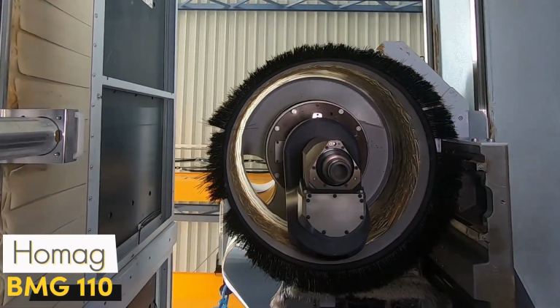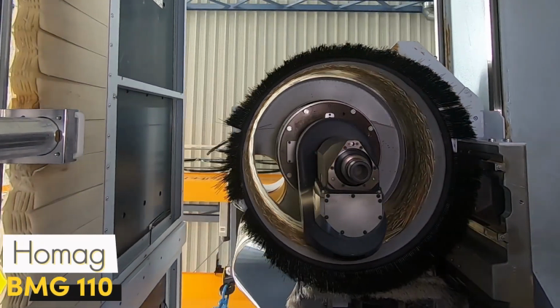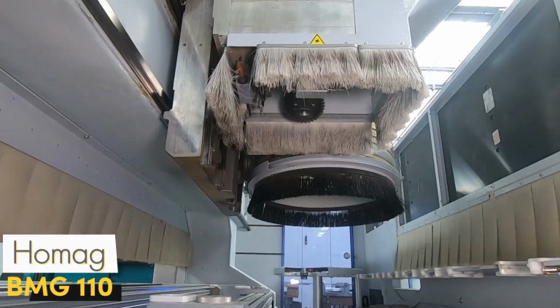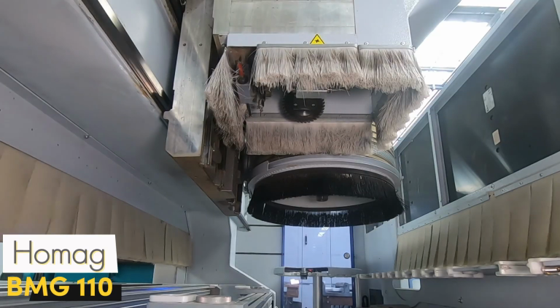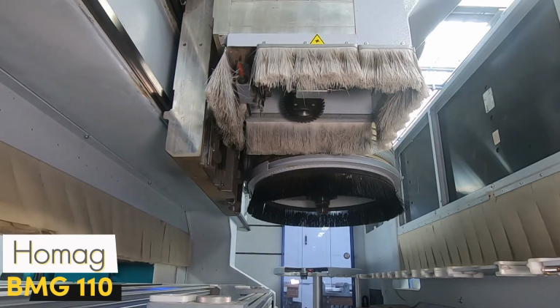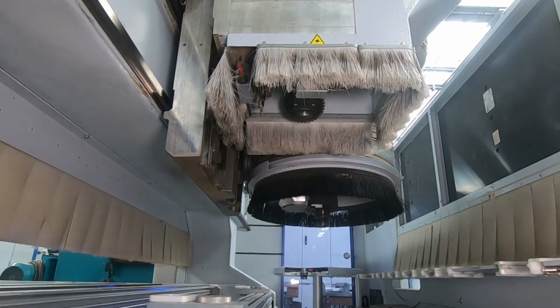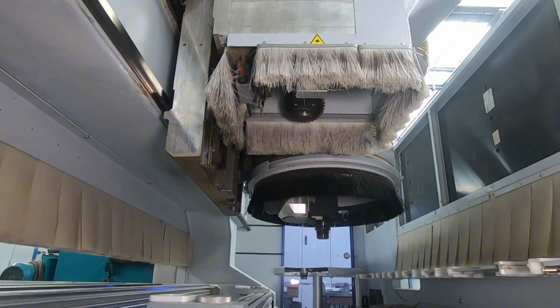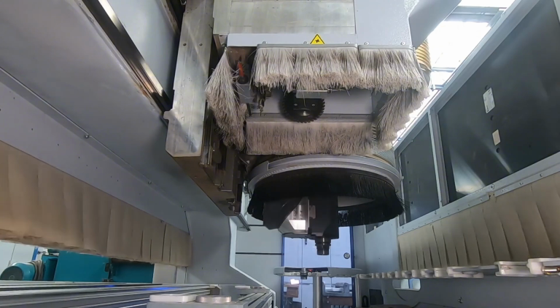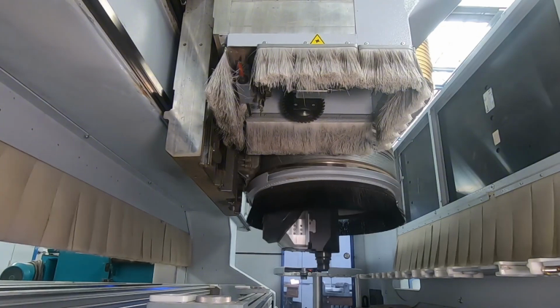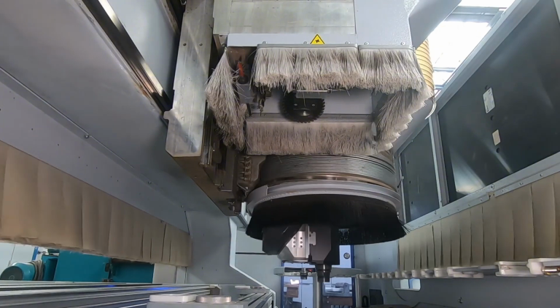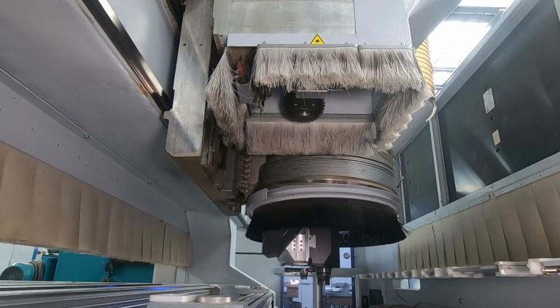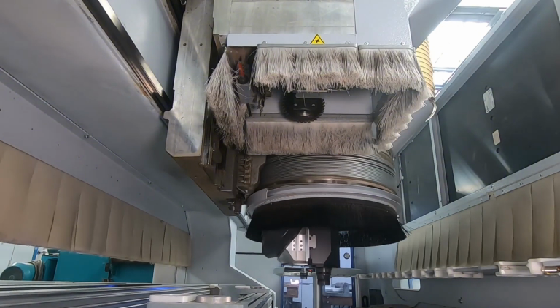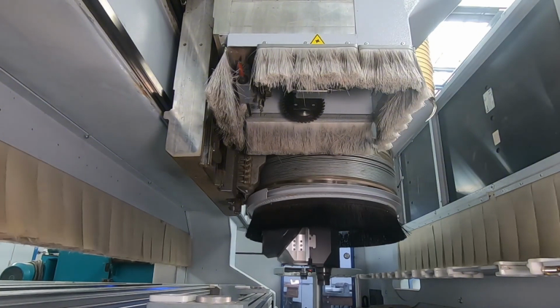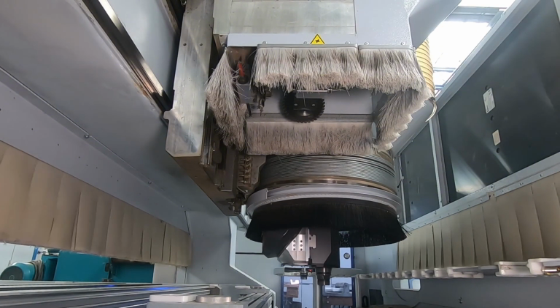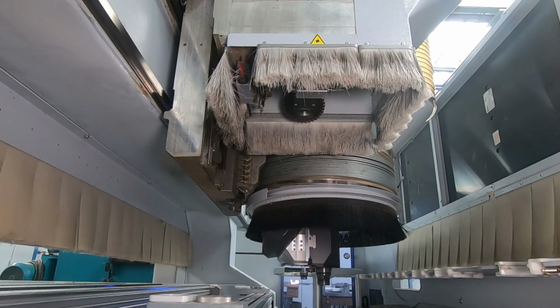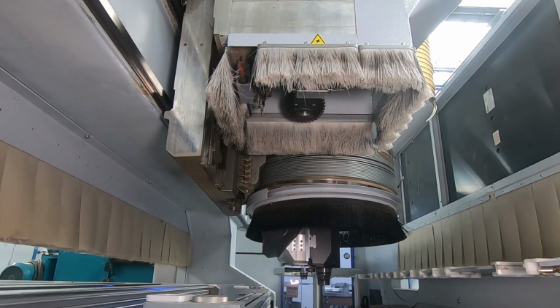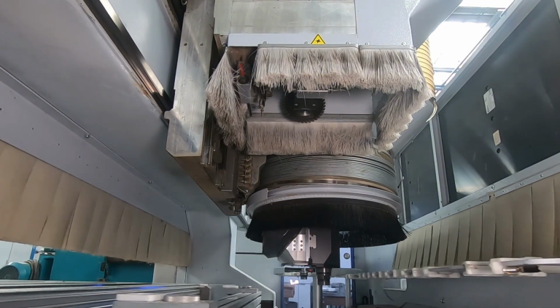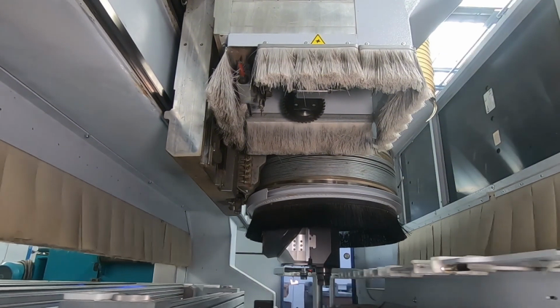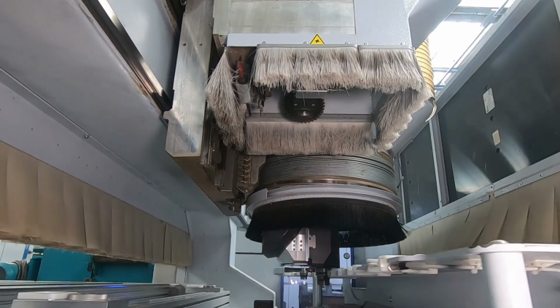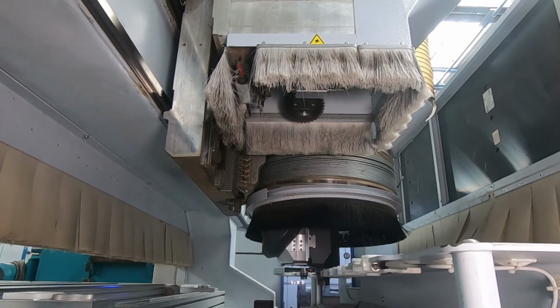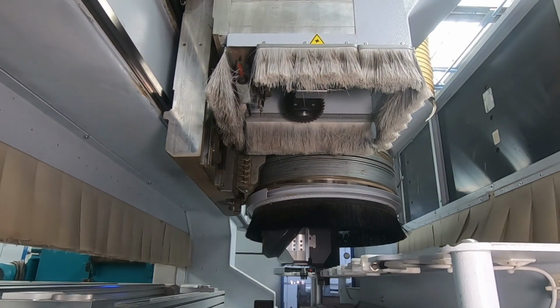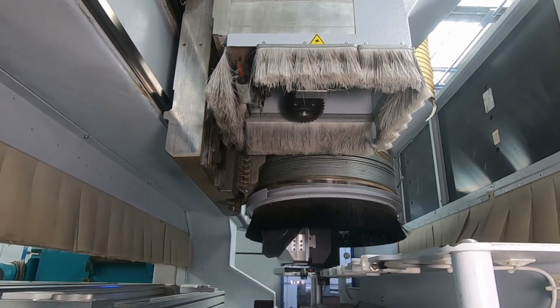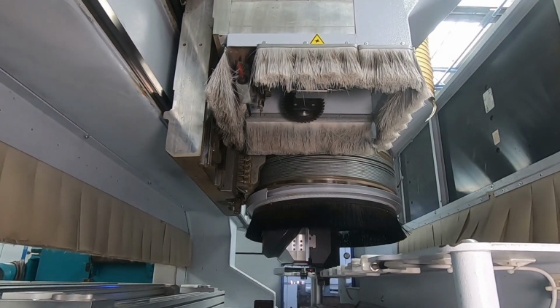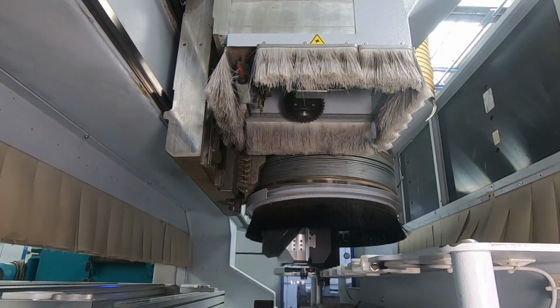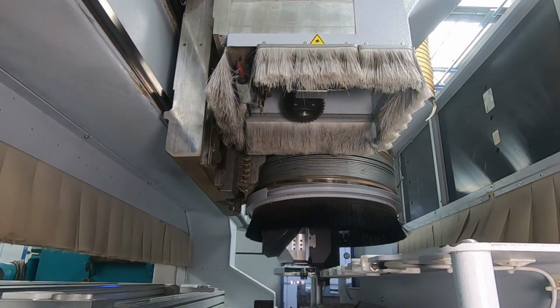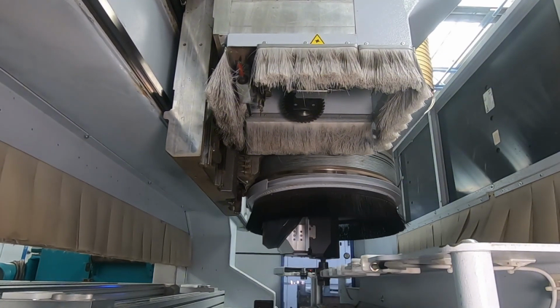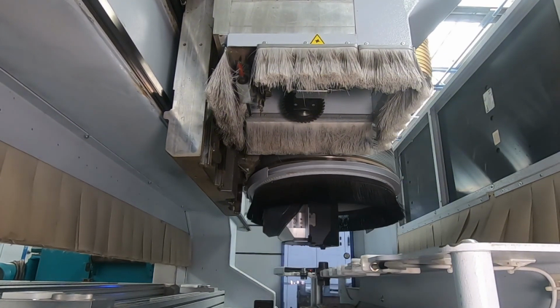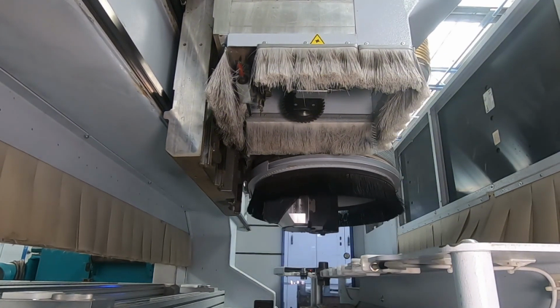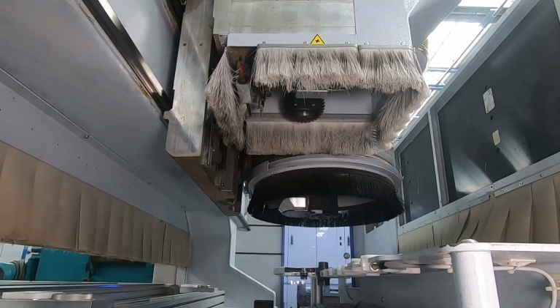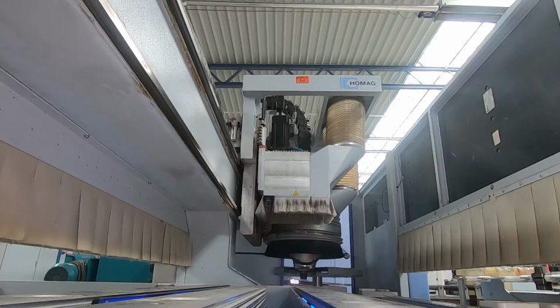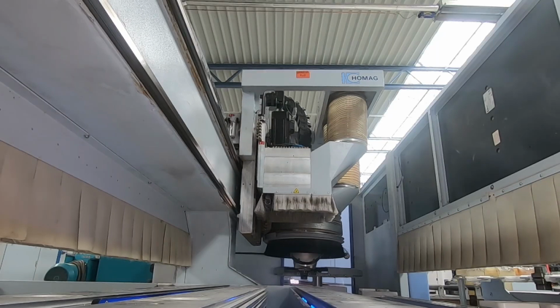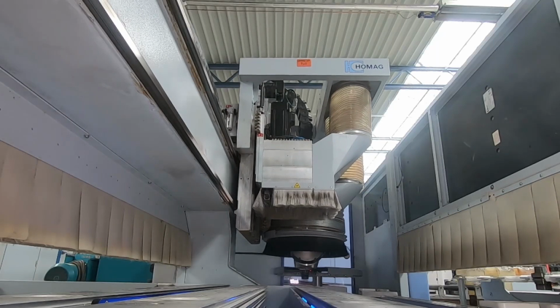The HOMIC BMG 110 is a CNC machine that stands out for its versatility and precision in the furniture and woodworking industry.